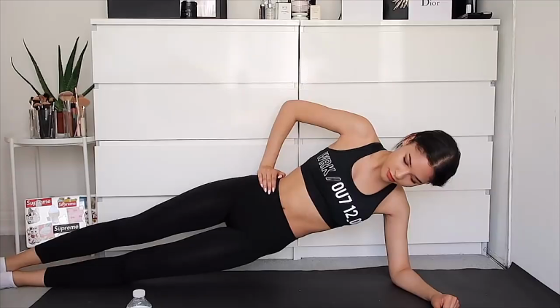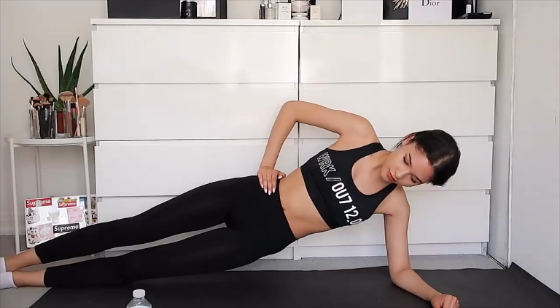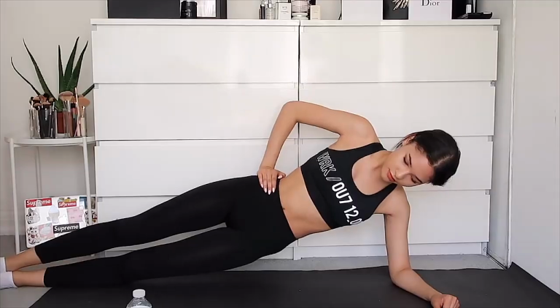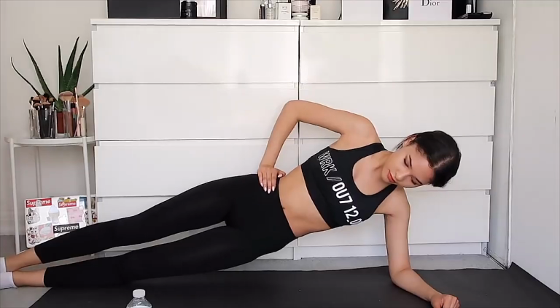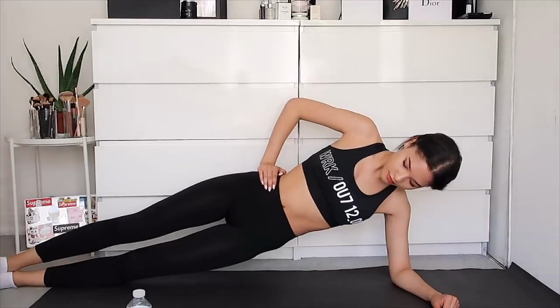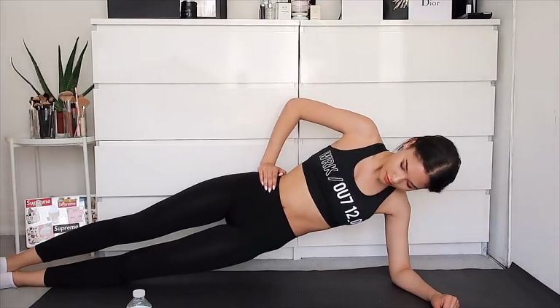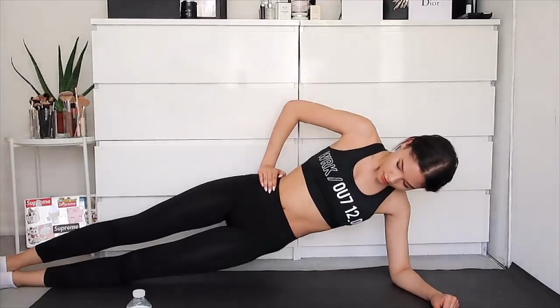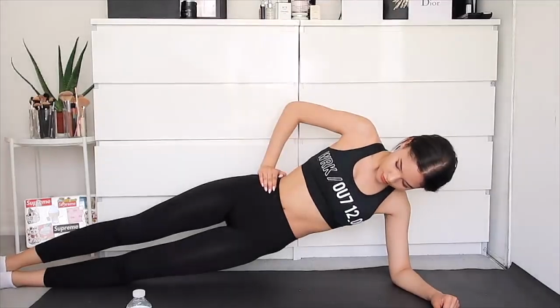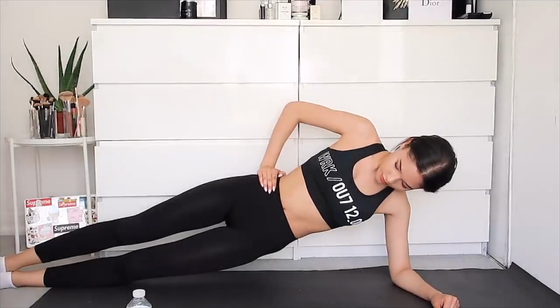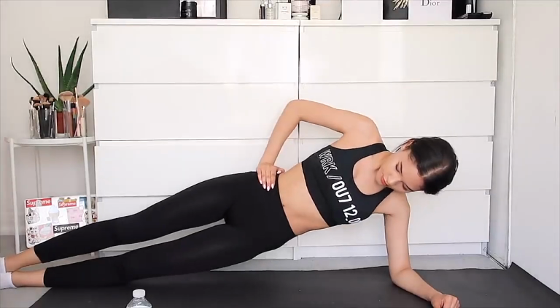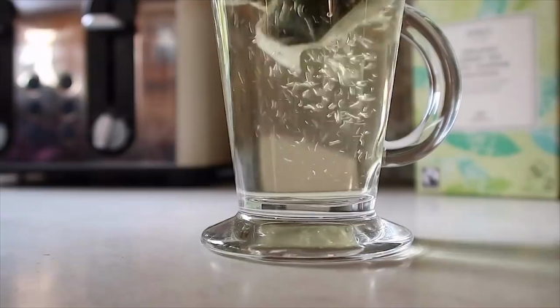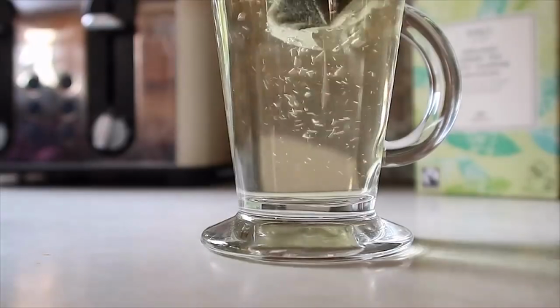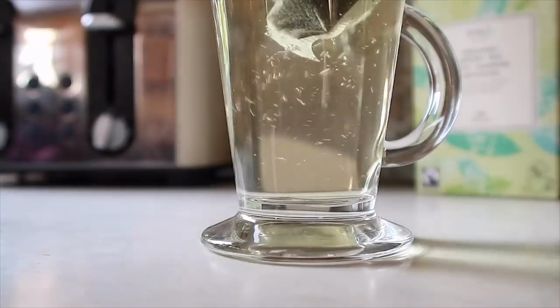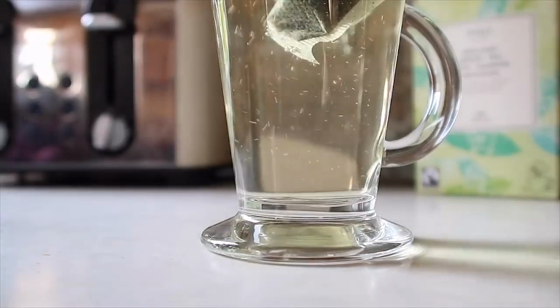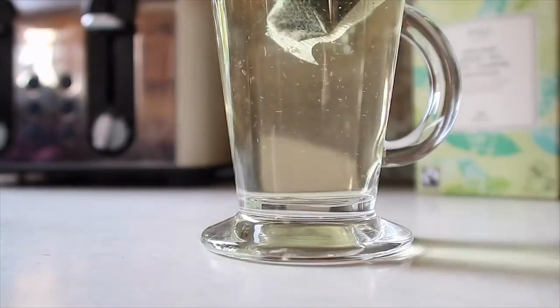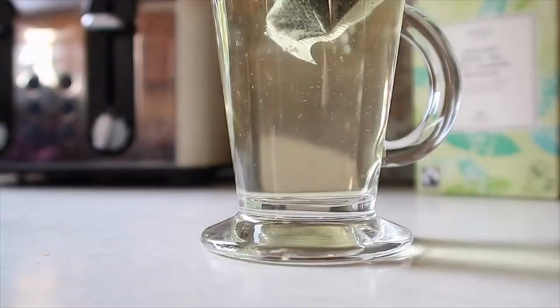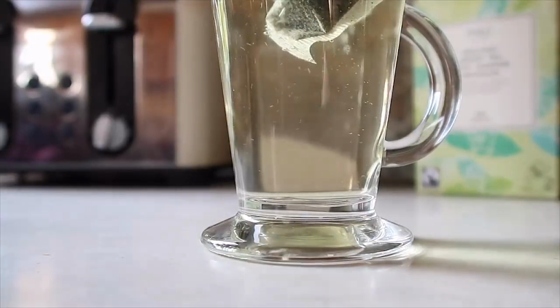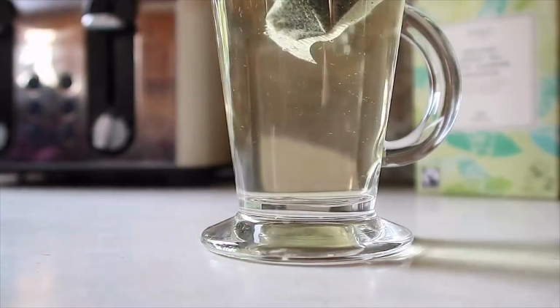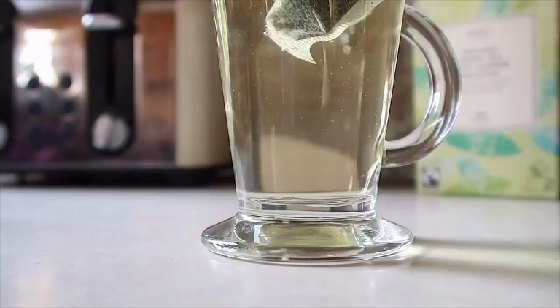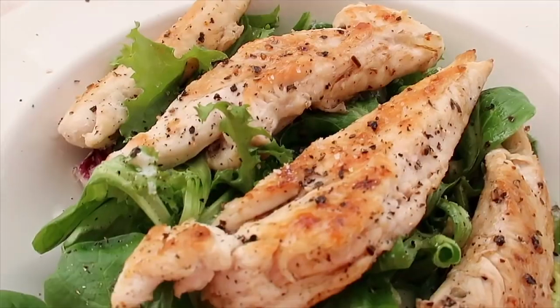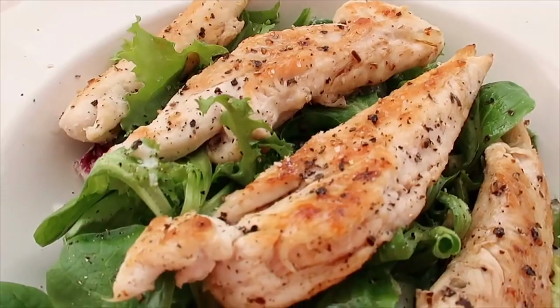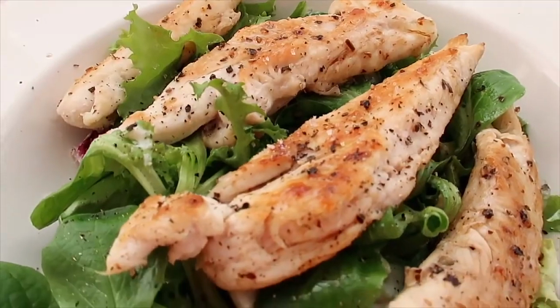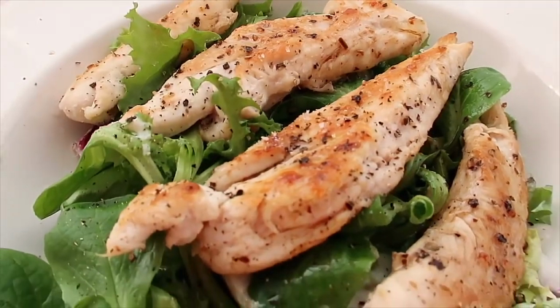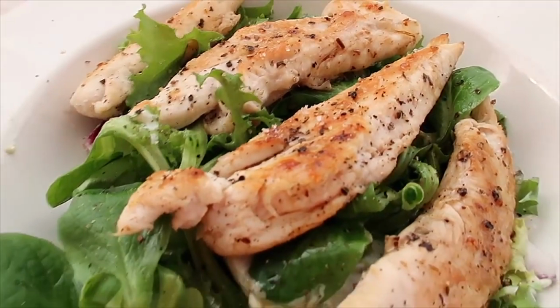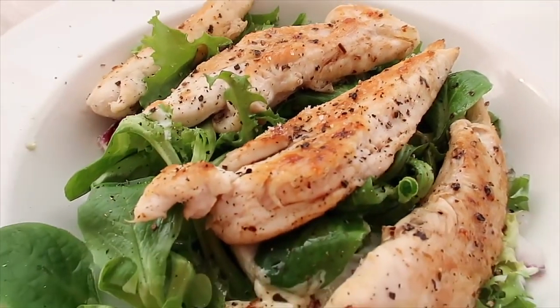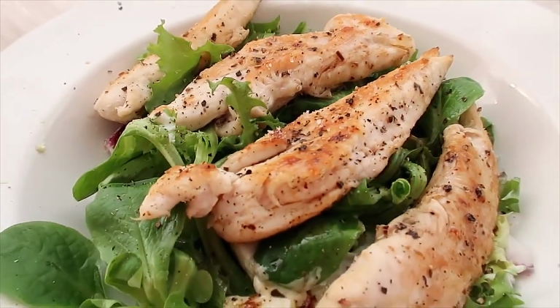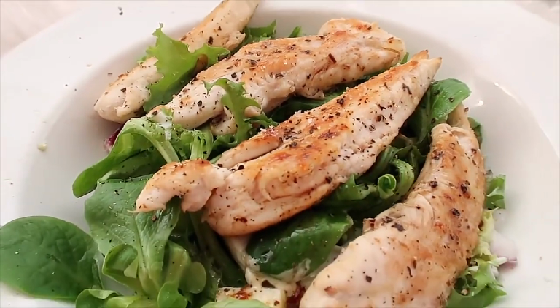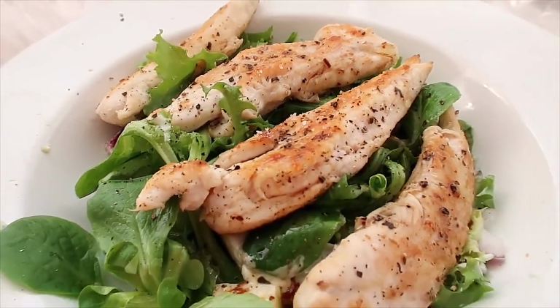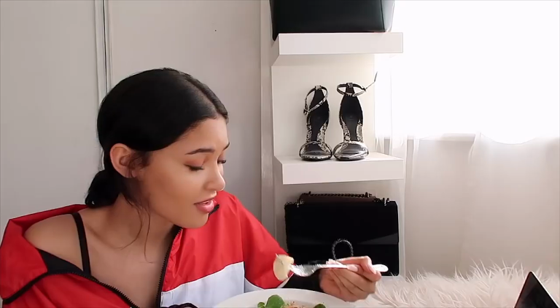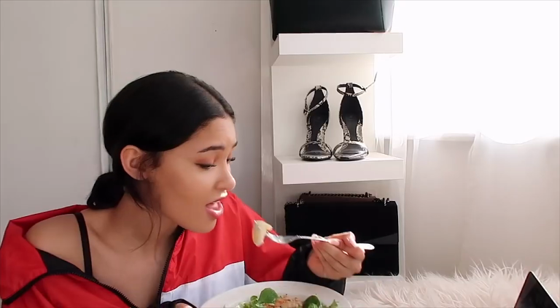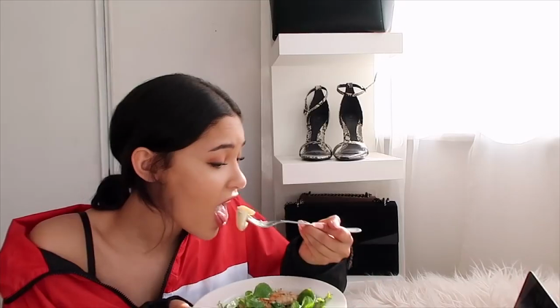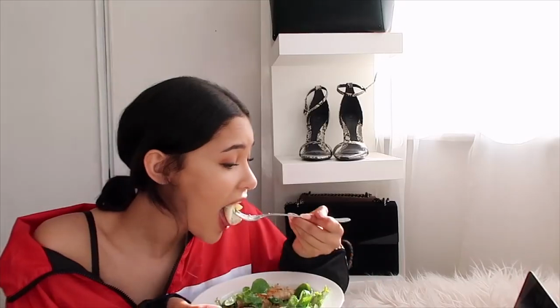Hey guys, so for today's video I'm going to be showing you my workout routine and also what I eat in the day.